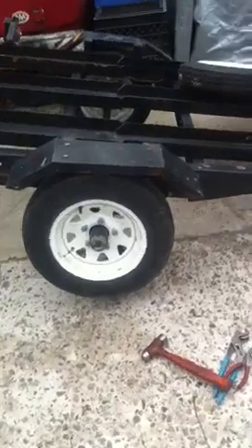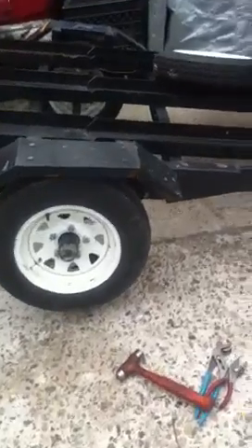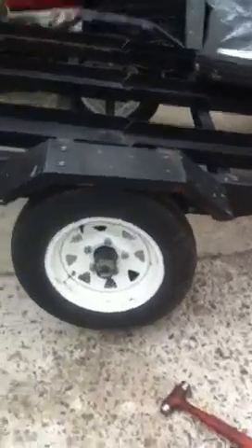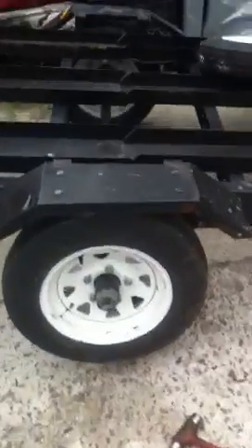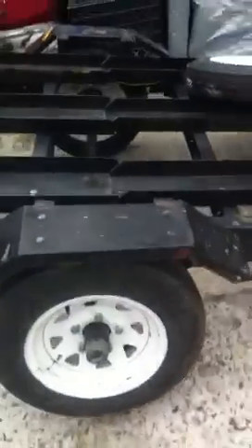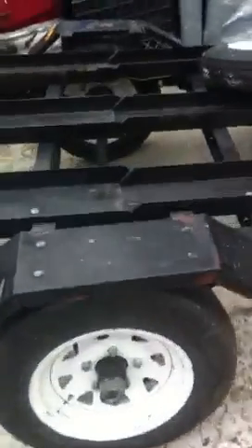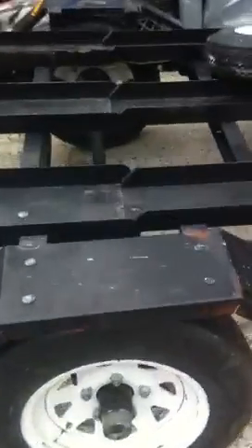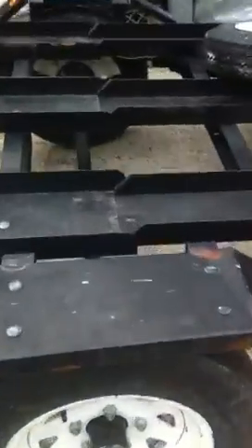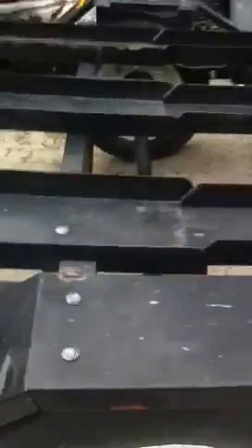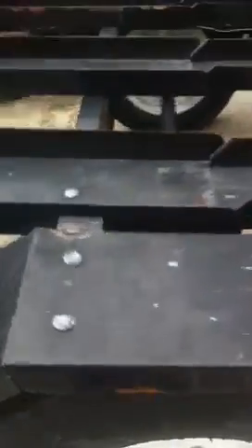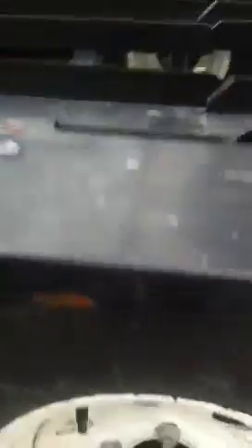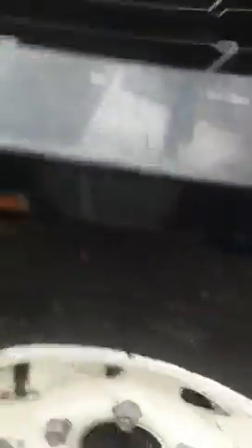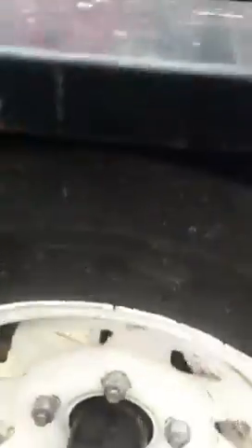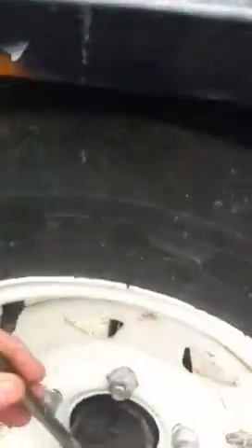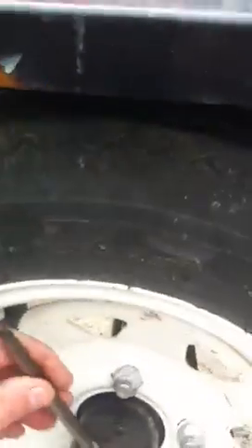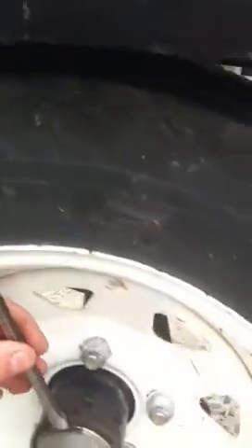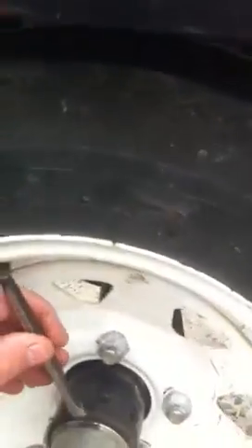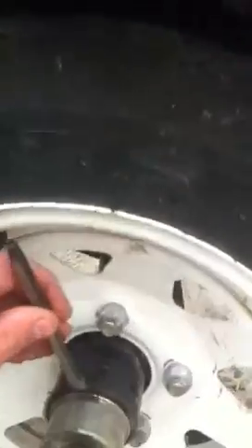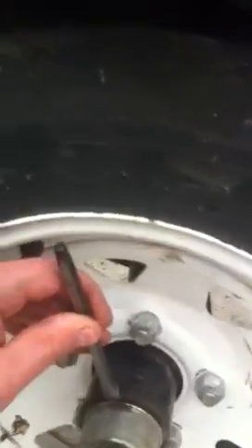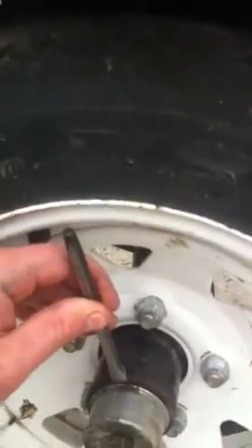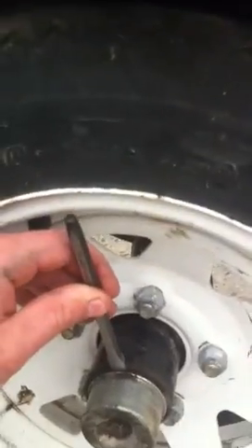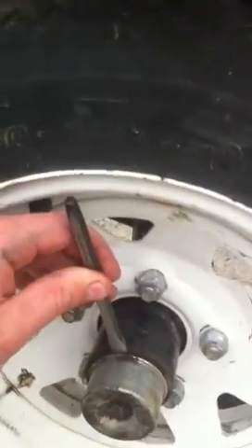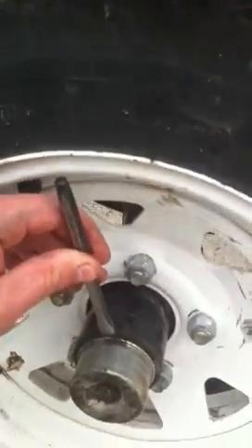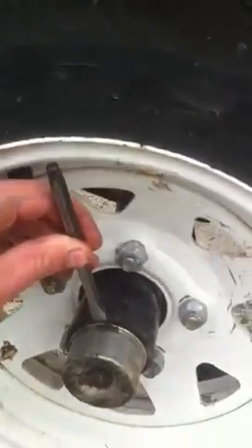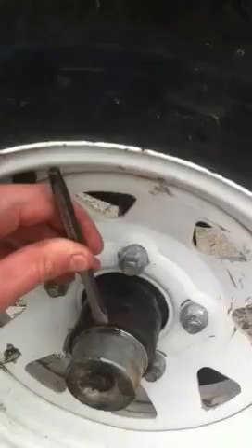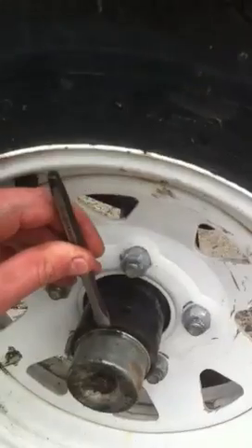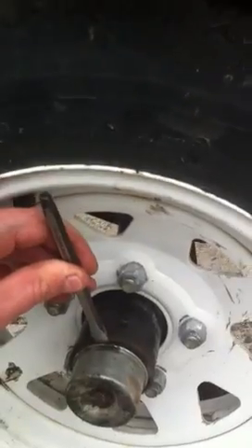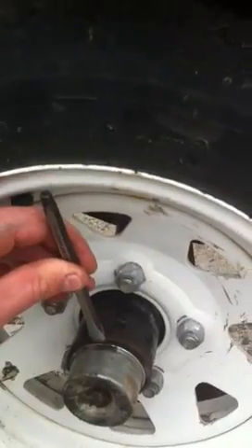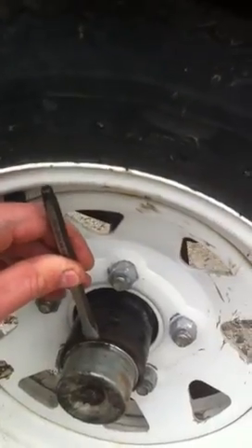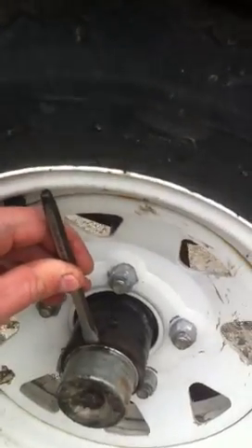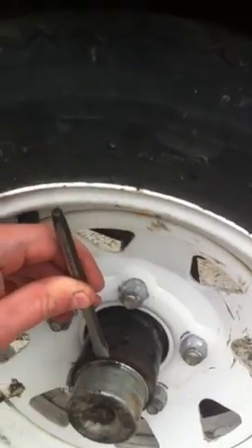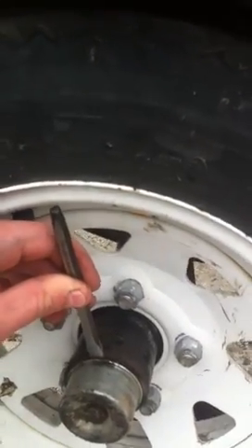How are you doing? Today I'm going to show you how to place two wheel bearings on a trailer axle.